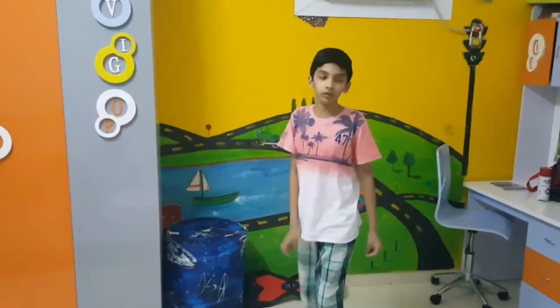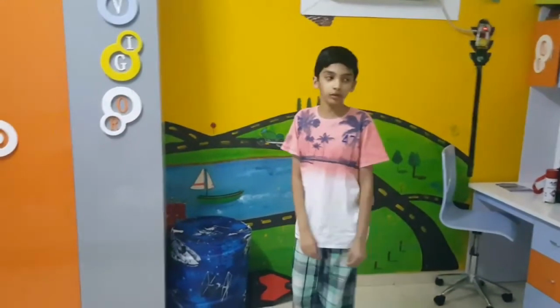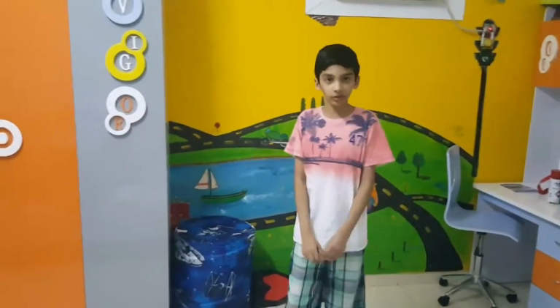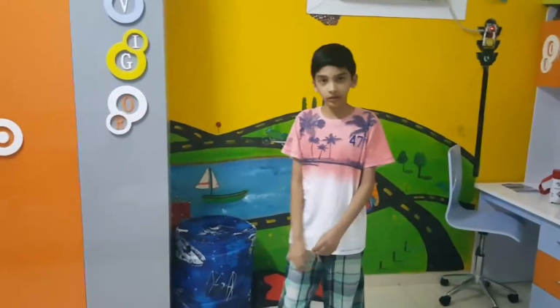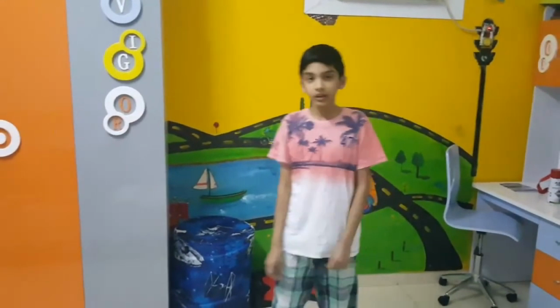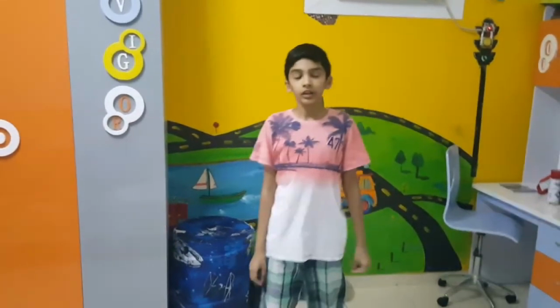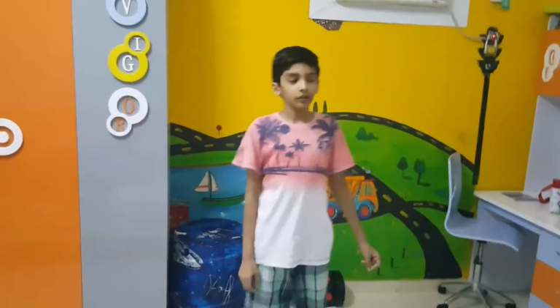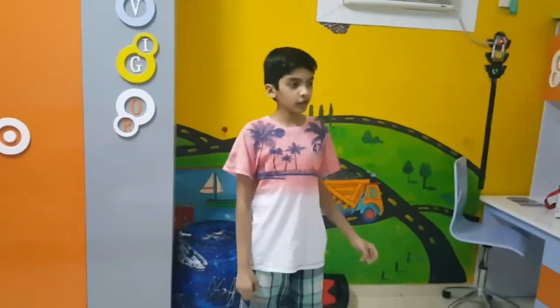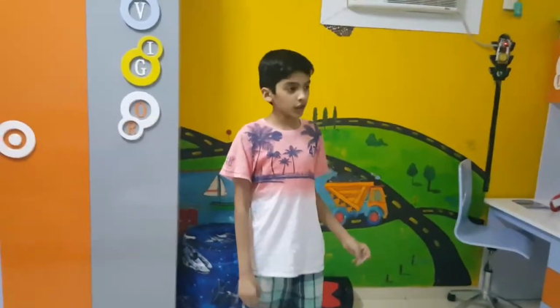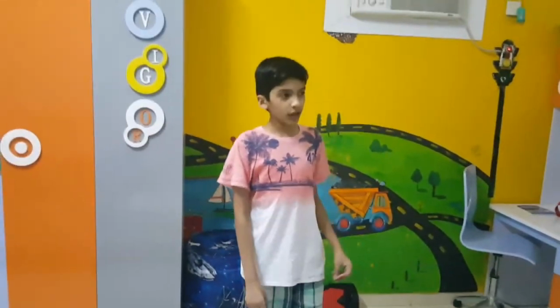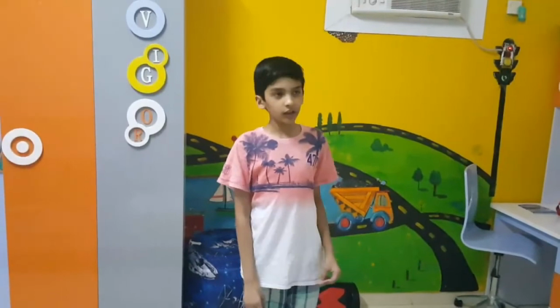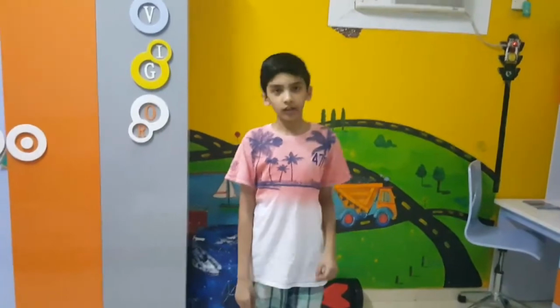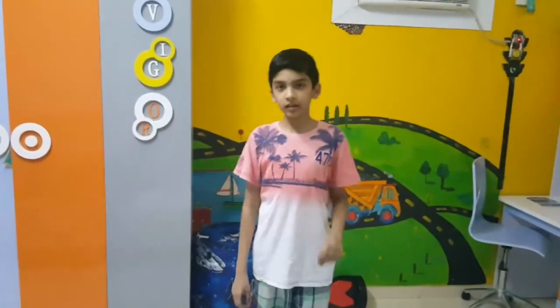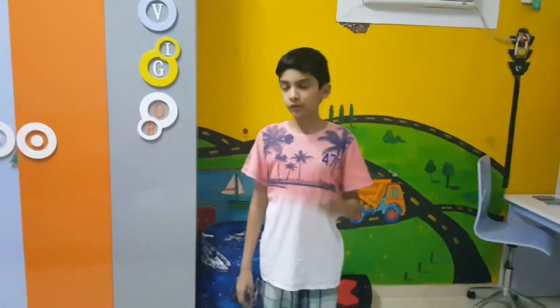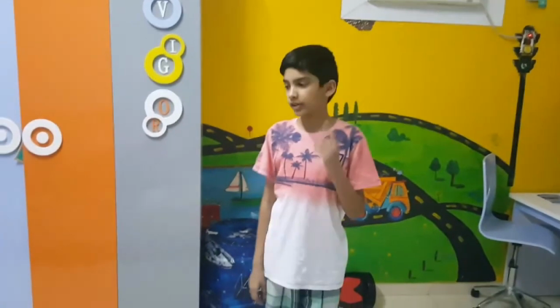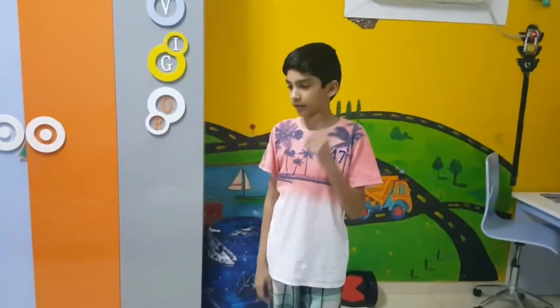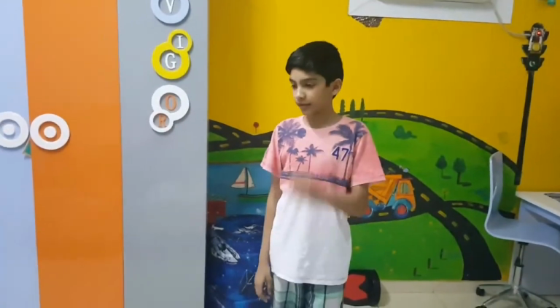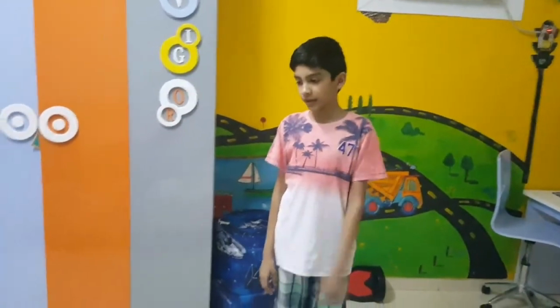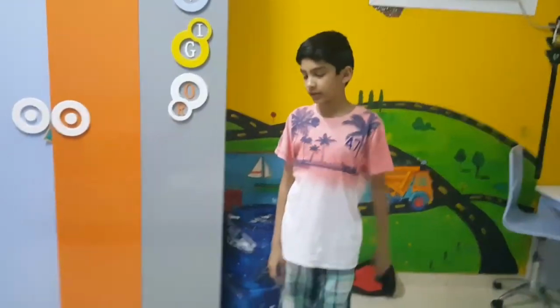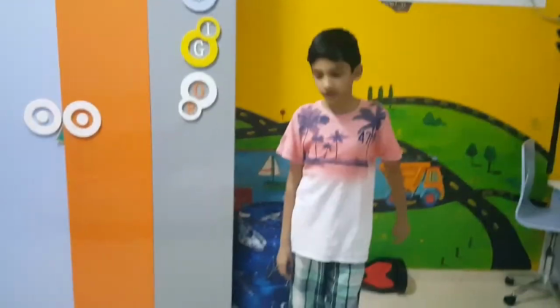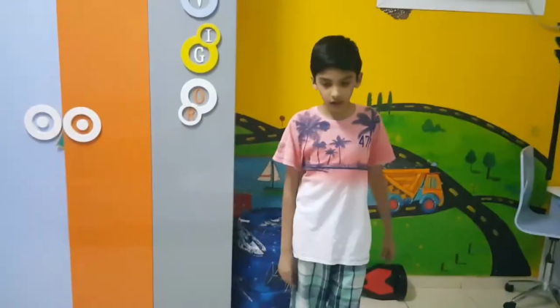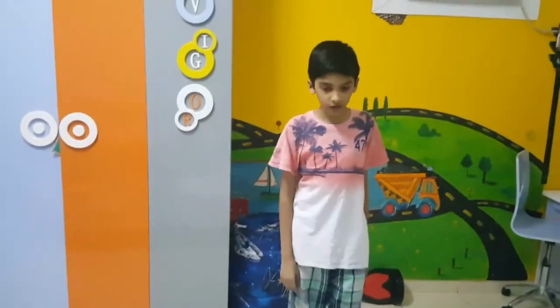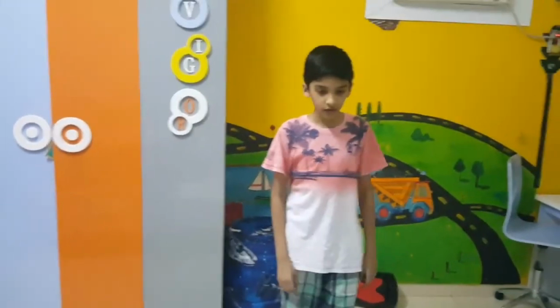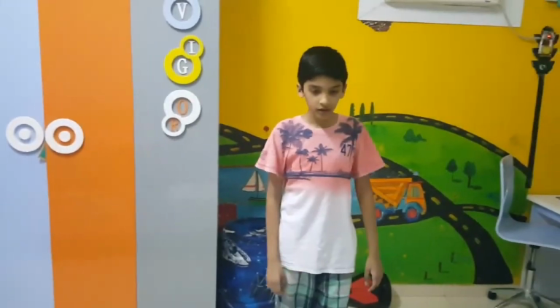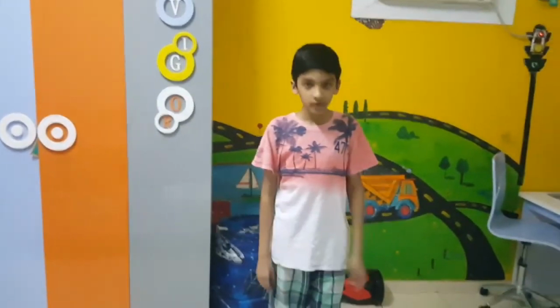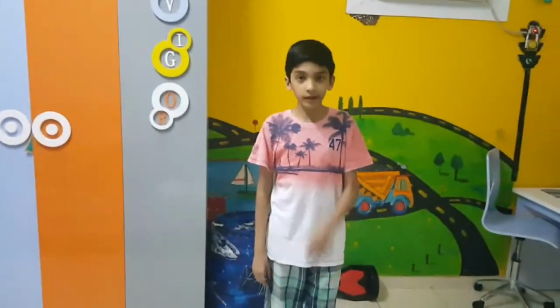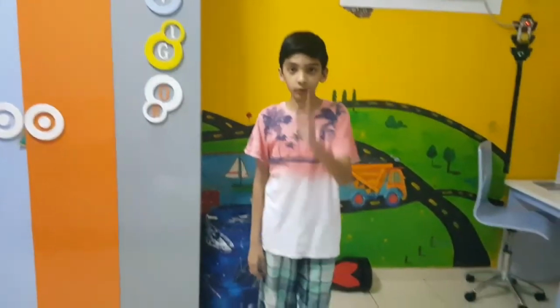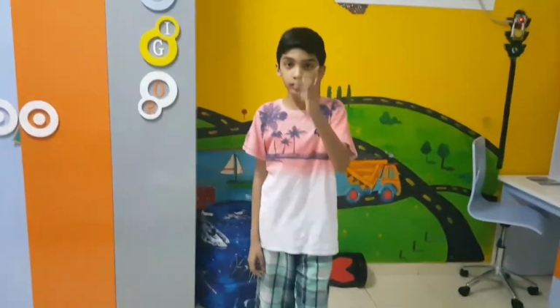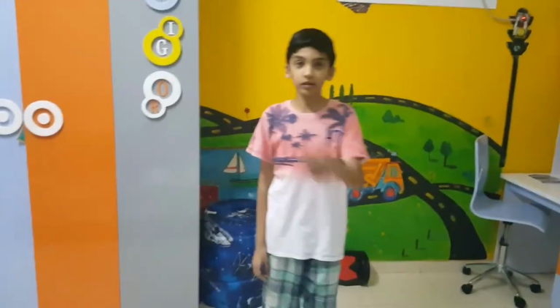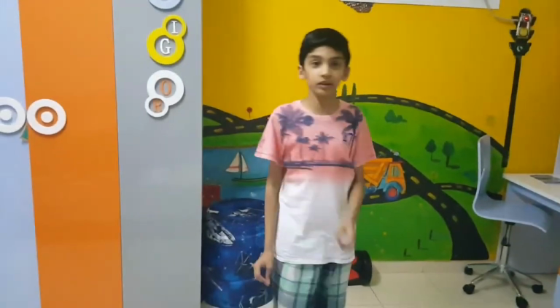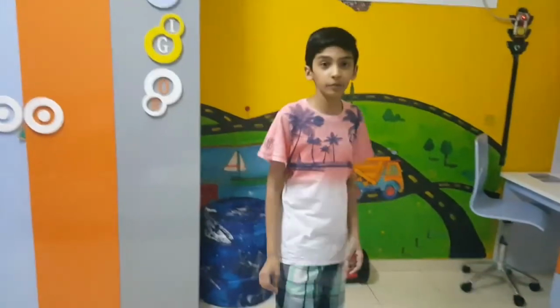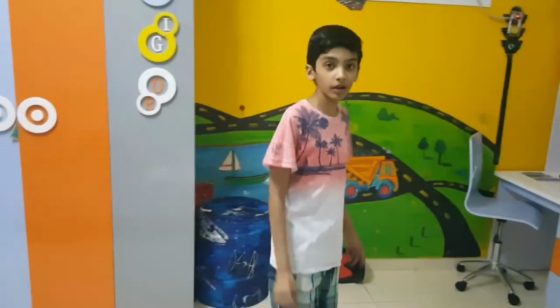I just want to say one thing: thanks for watching, see you, bye!